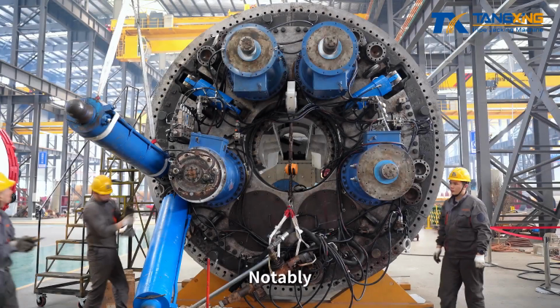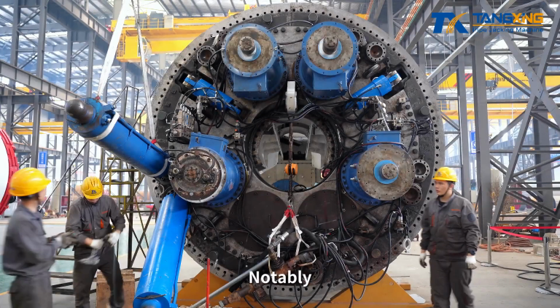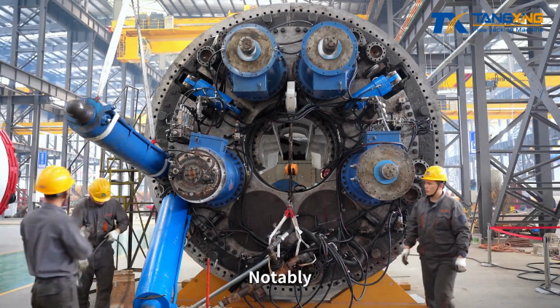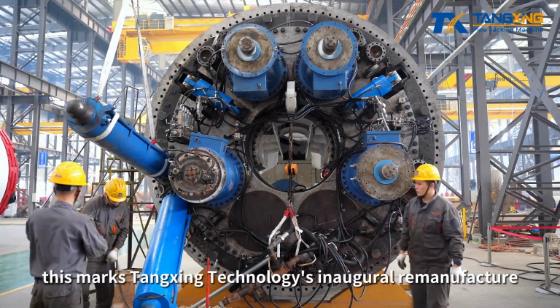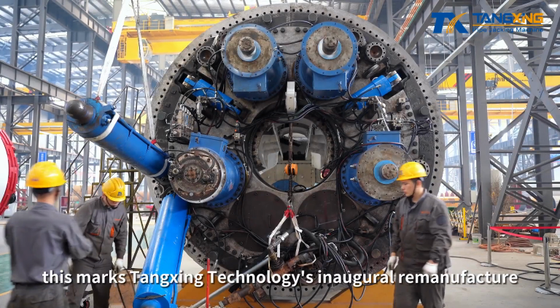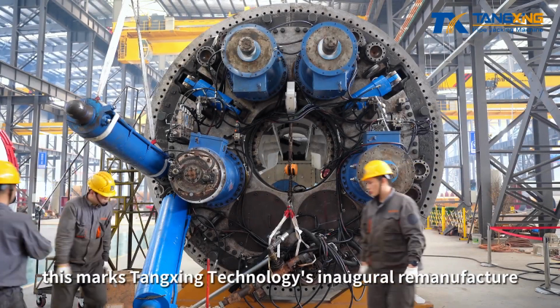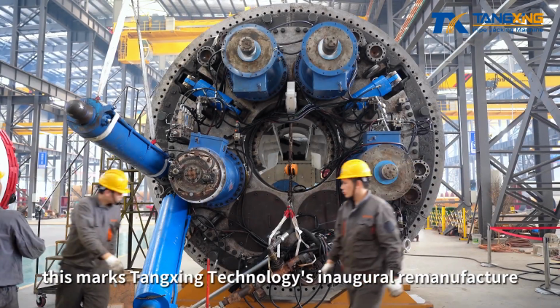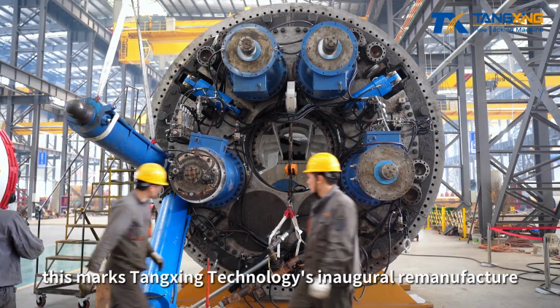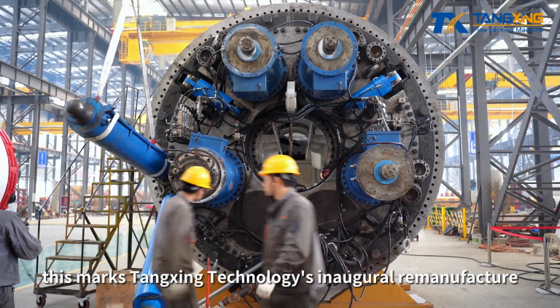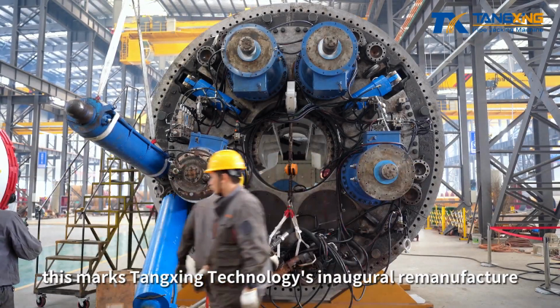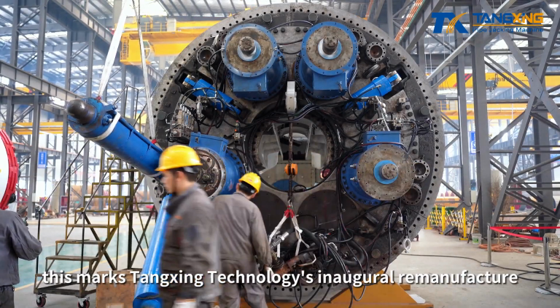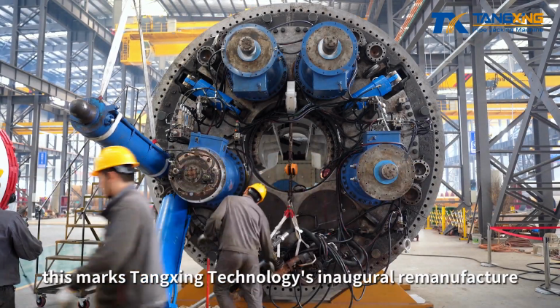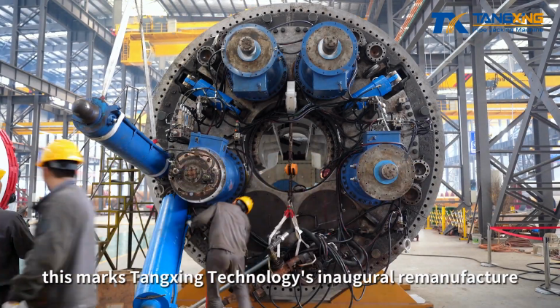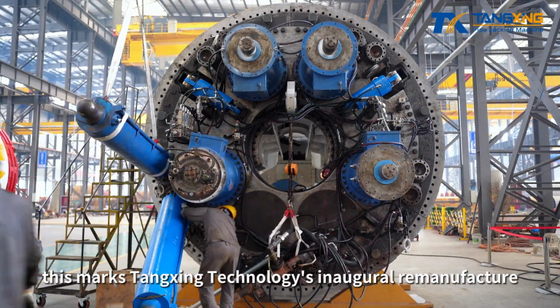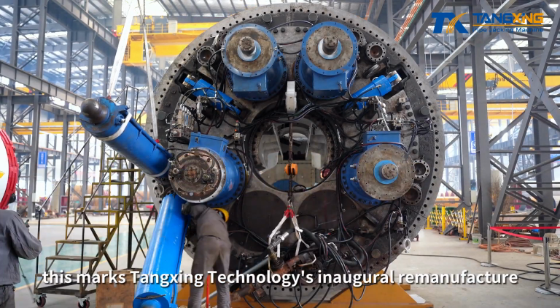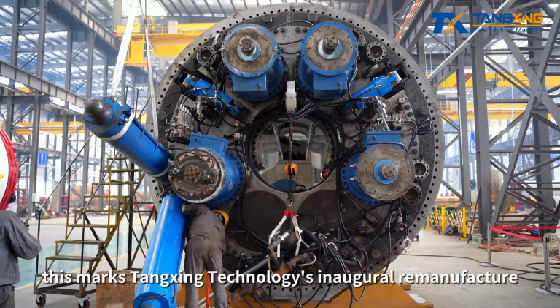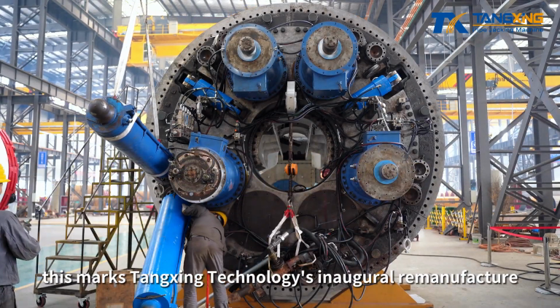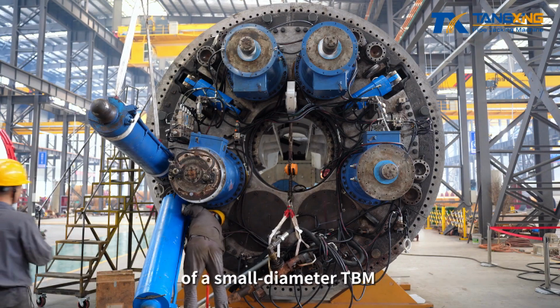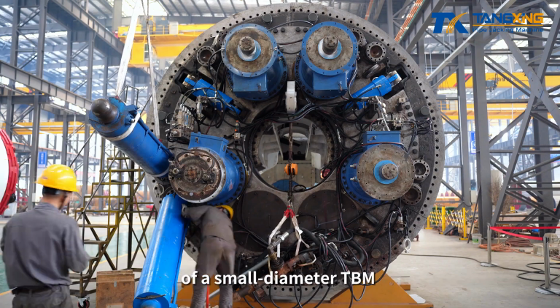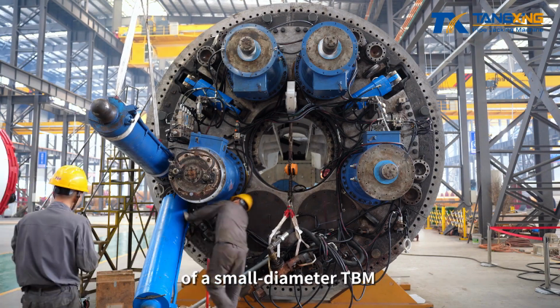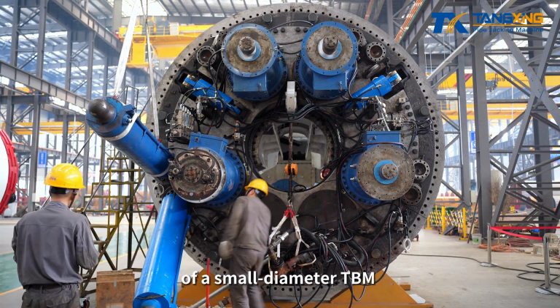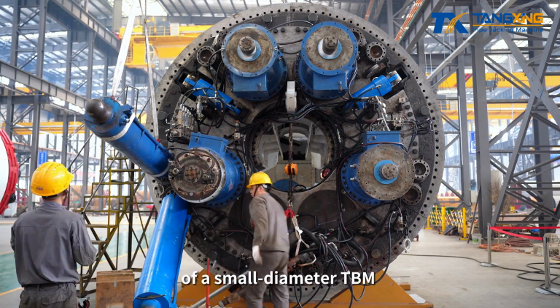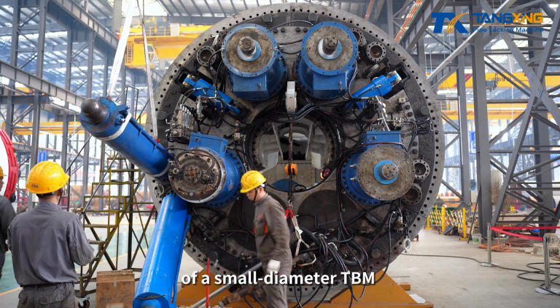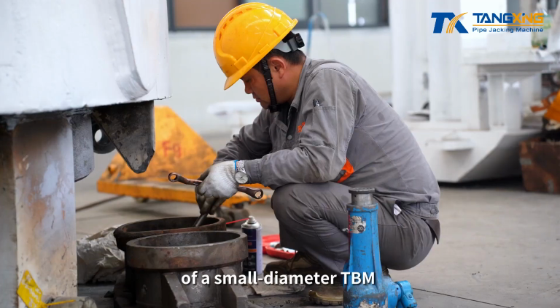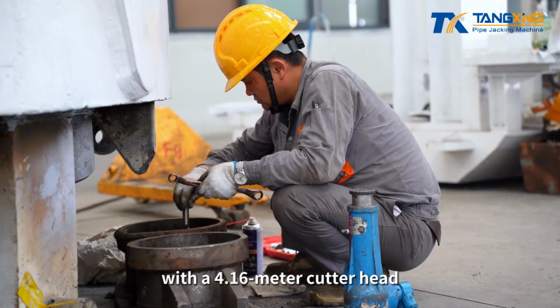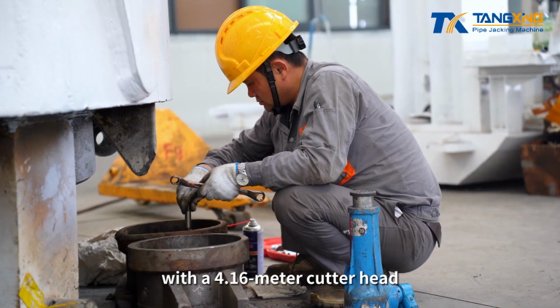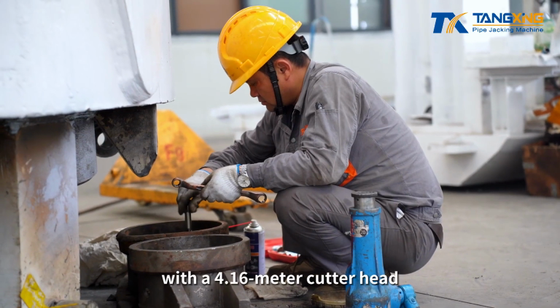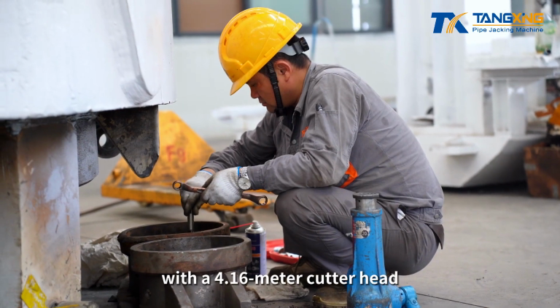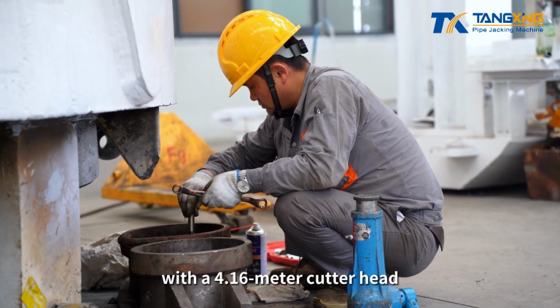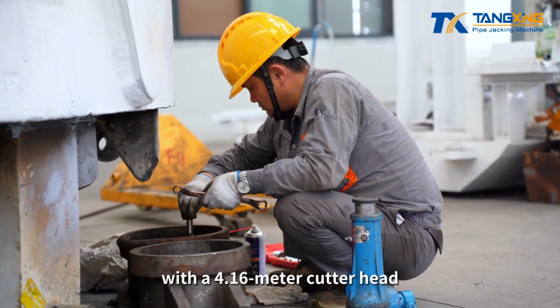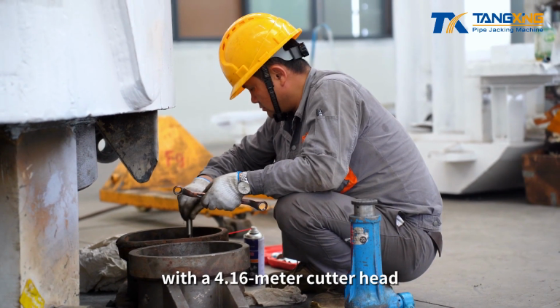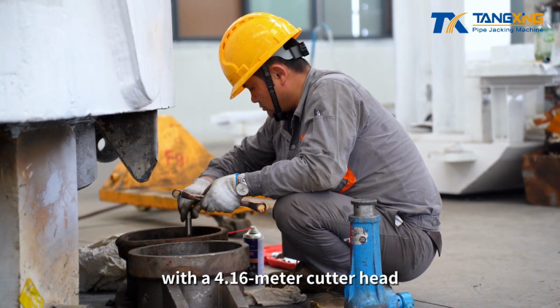Notably, this marks Tangxing Technology's inaugural remanufacture of a small-diameter TBM, with a 4.16 m cutter head.